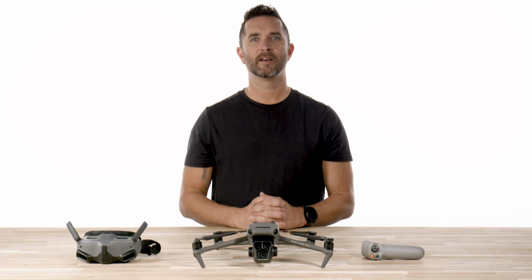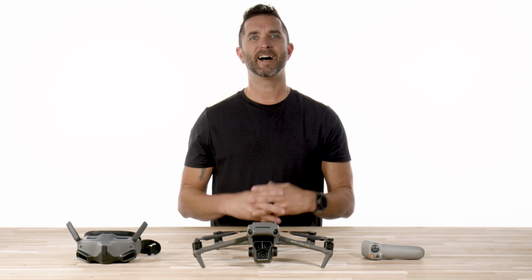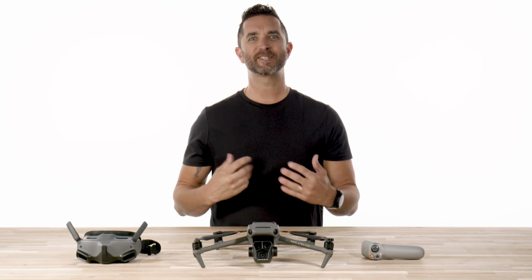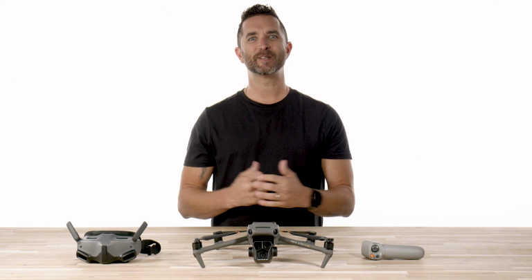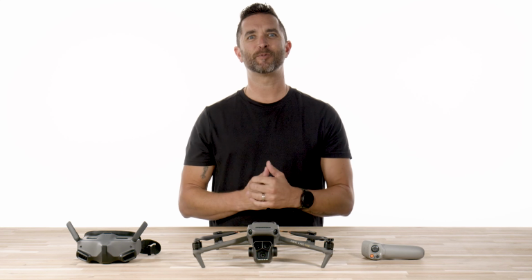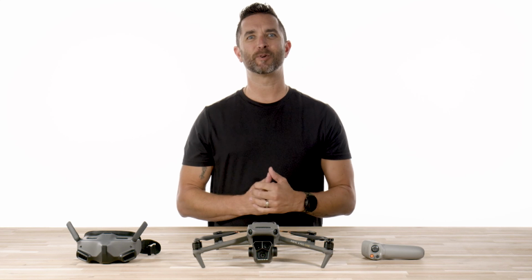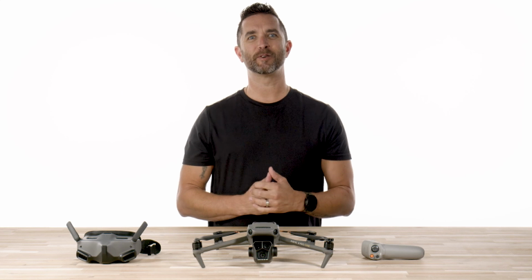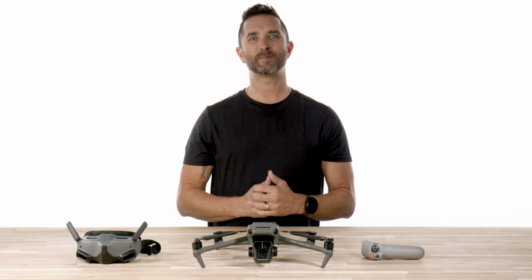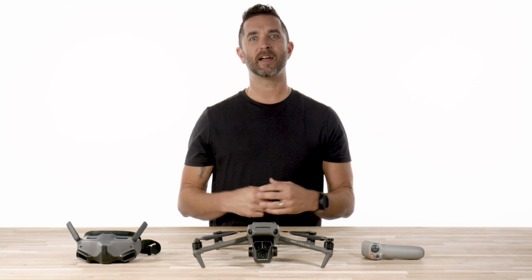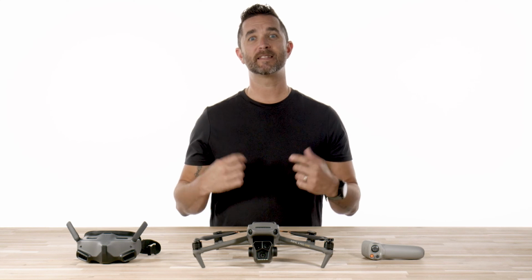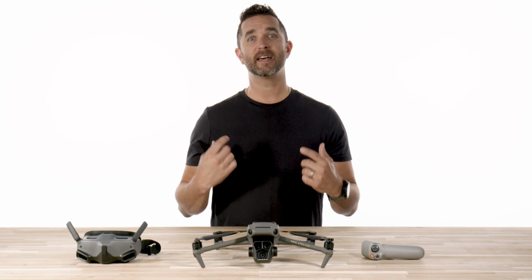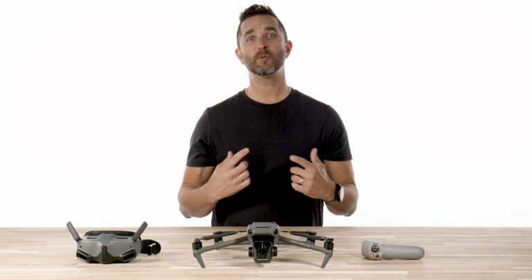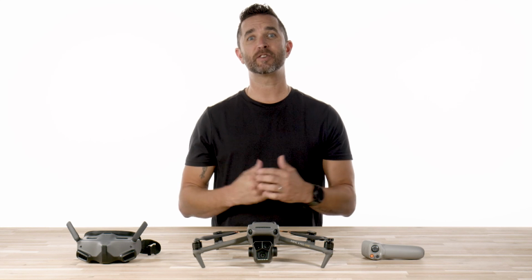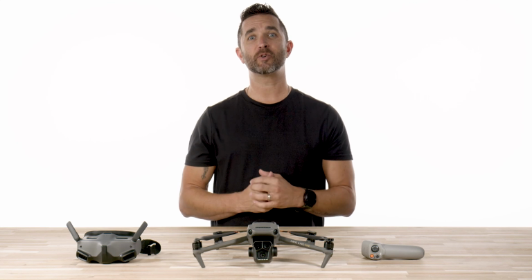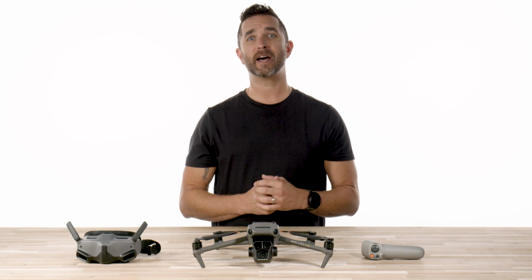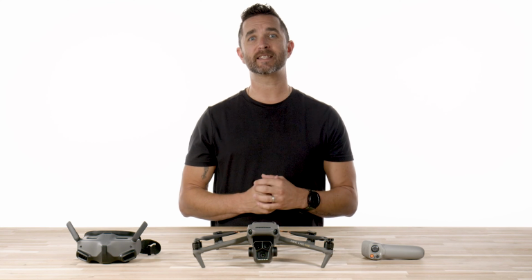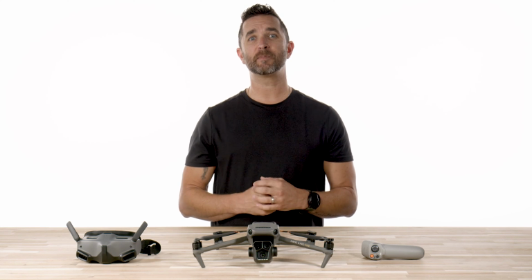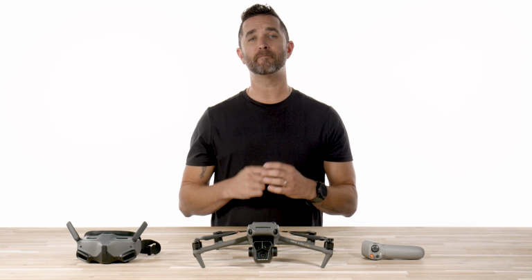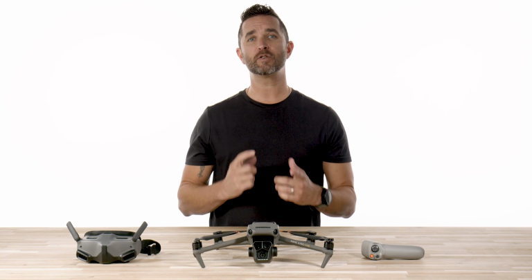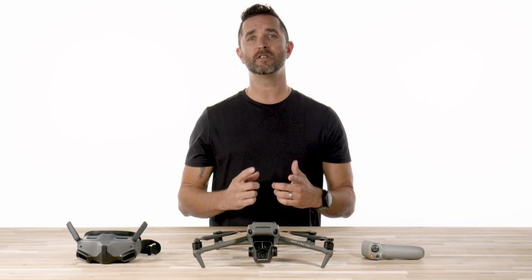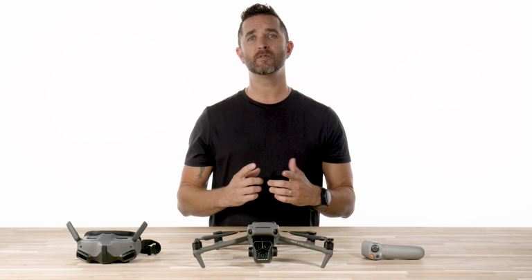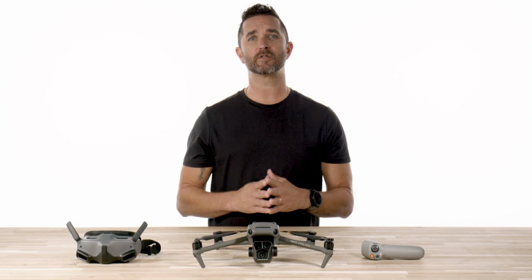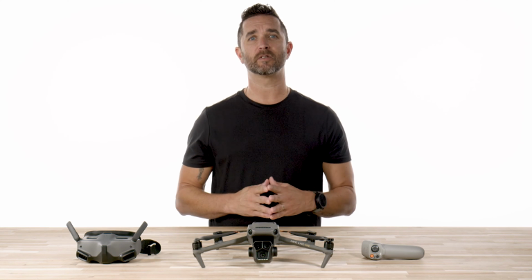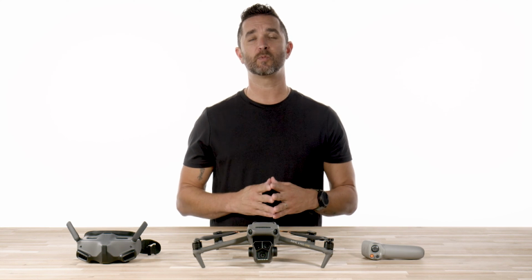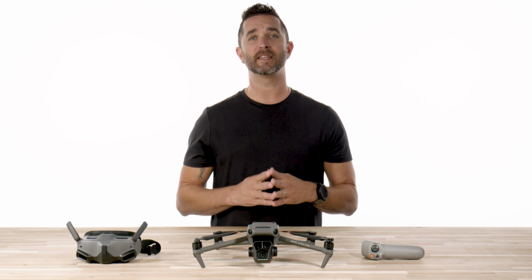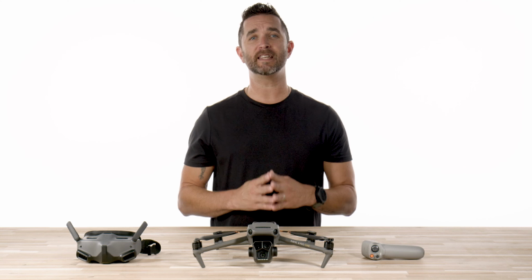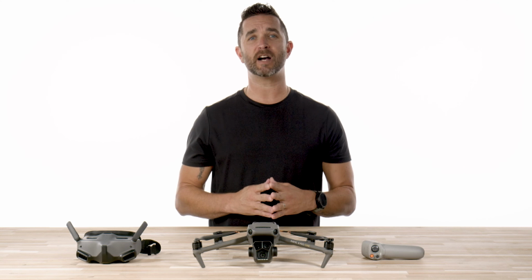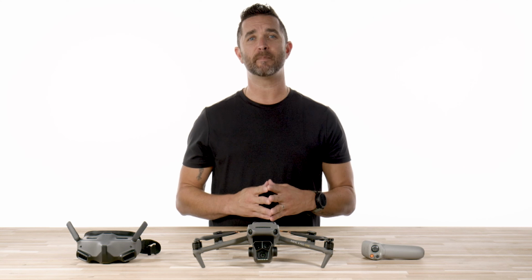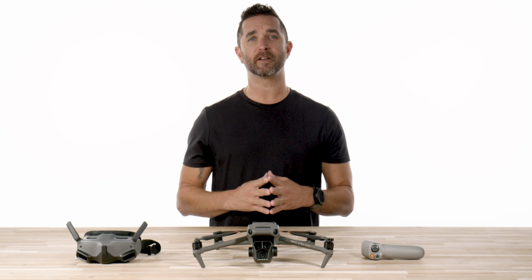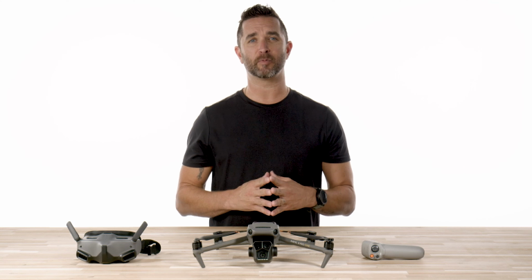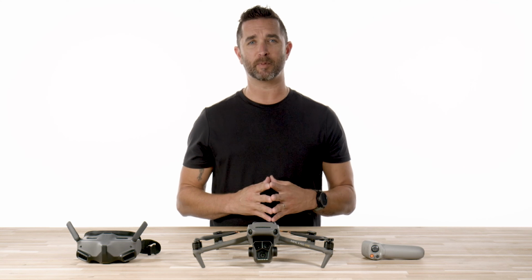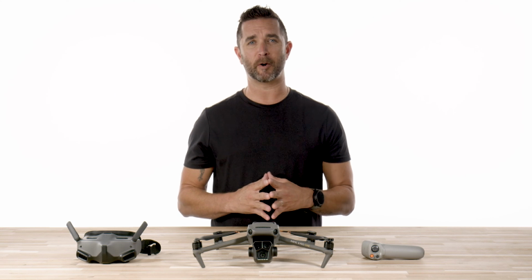Hi, it's Chris with Florida Drone Supply, and today we're going to show you how to set up the Motion 2 controller with the DJI Mavic 3 Pro.